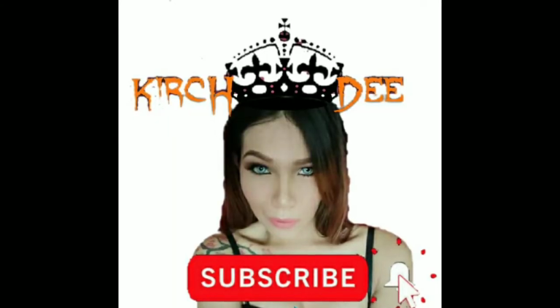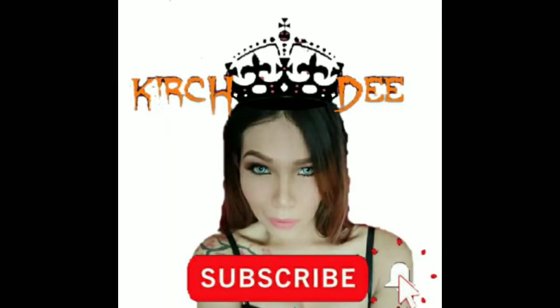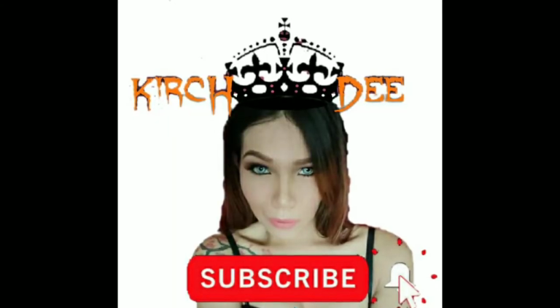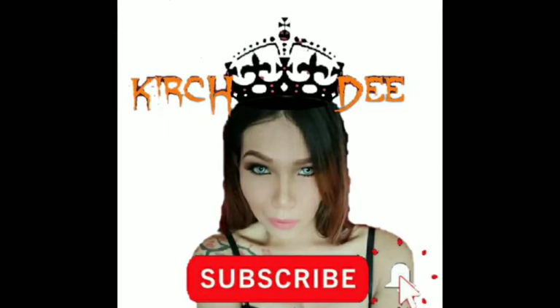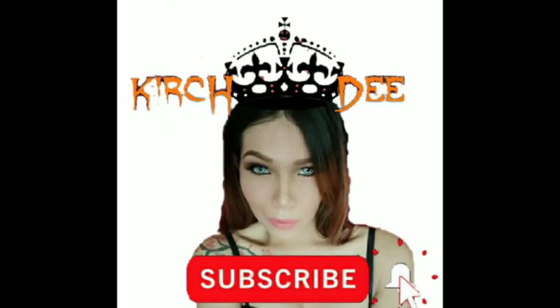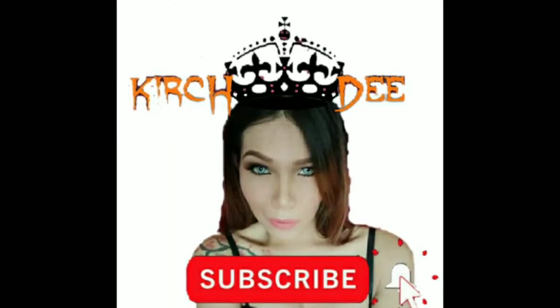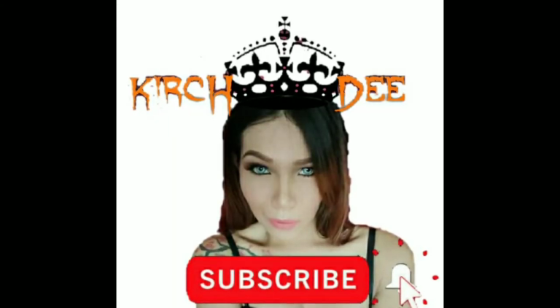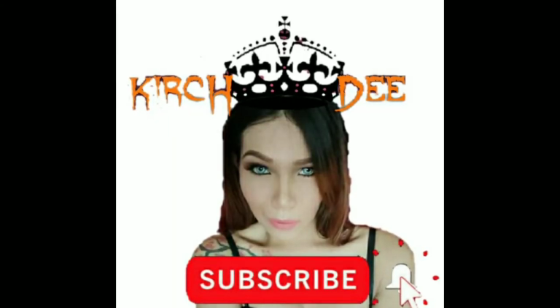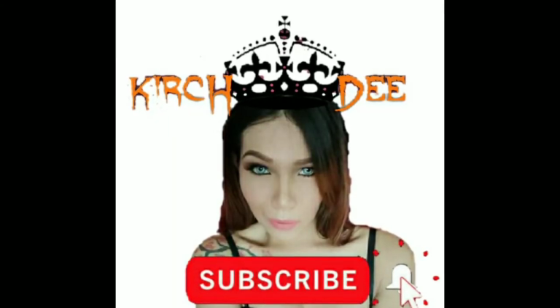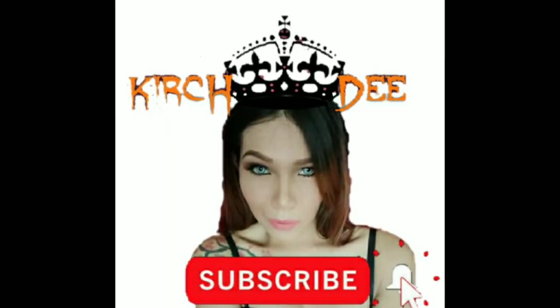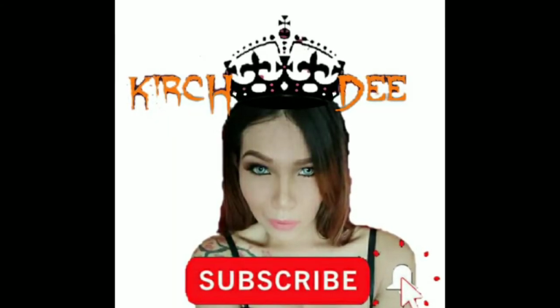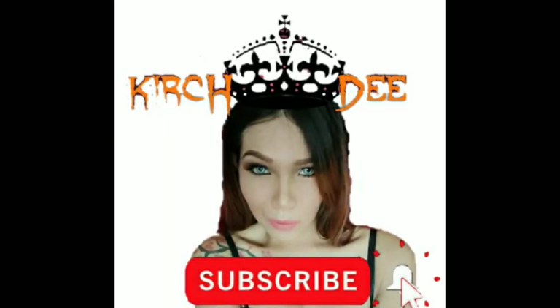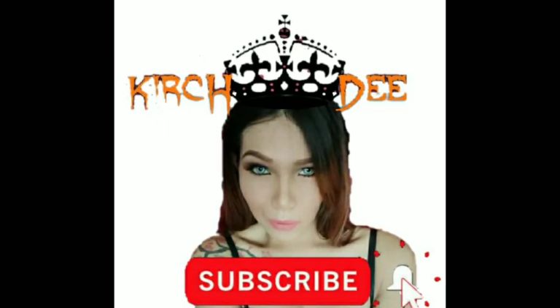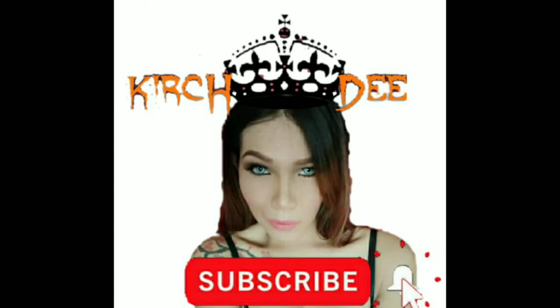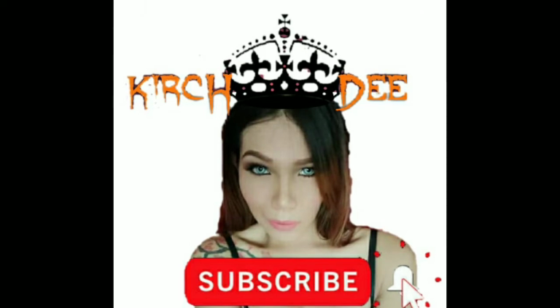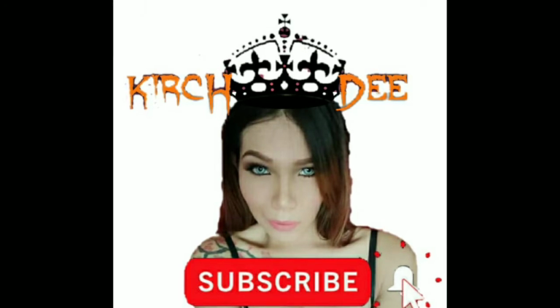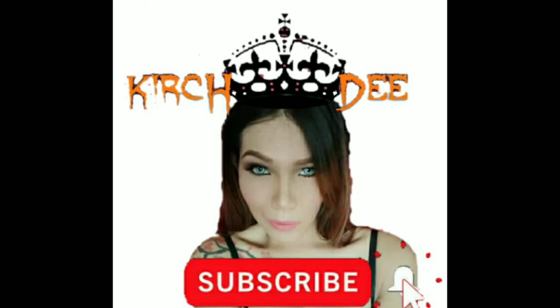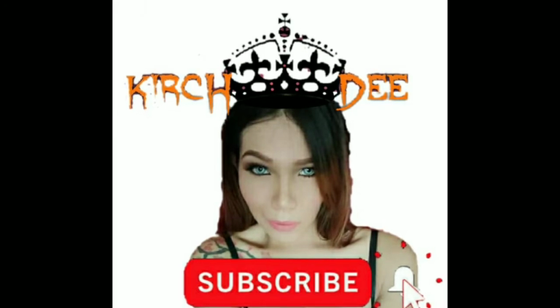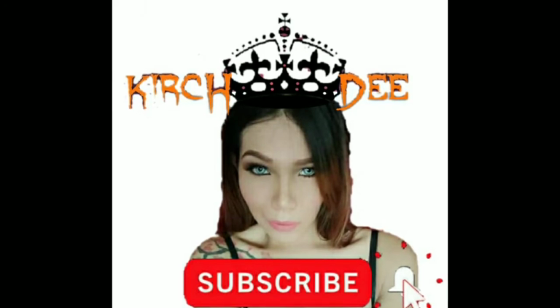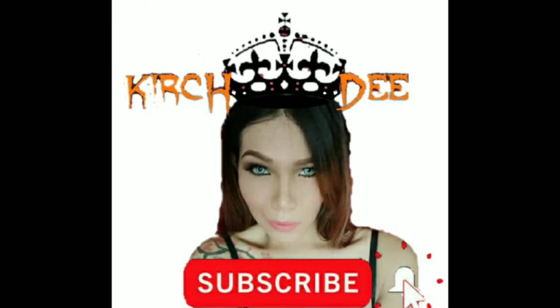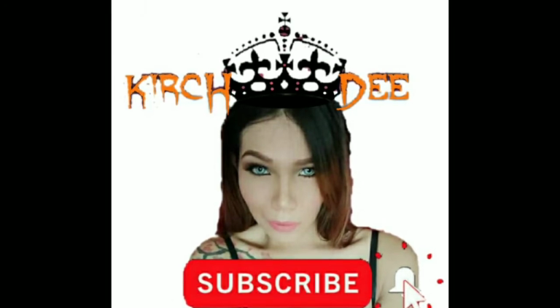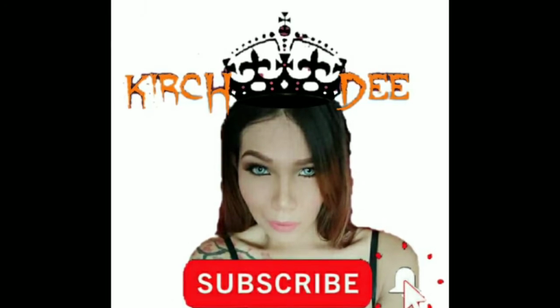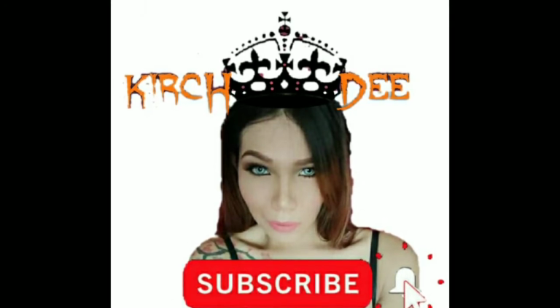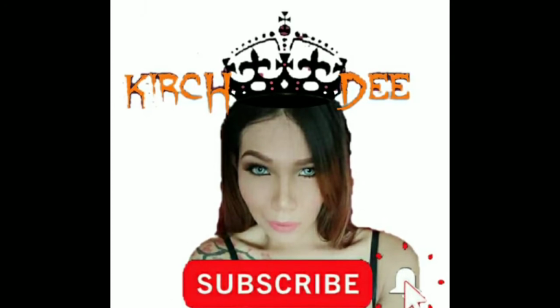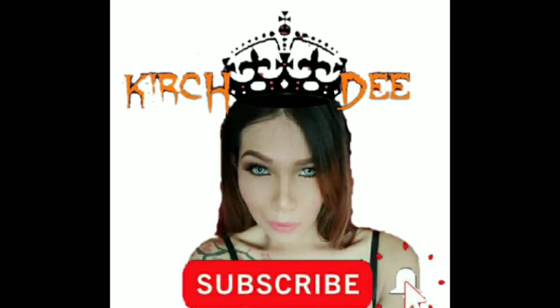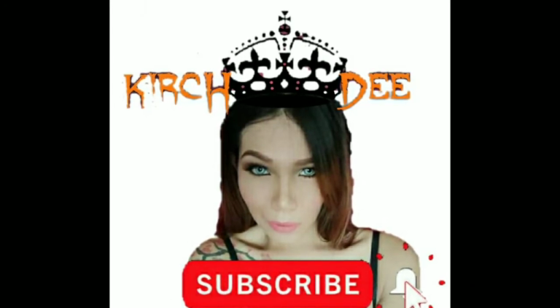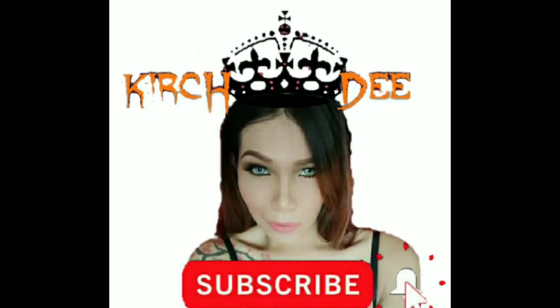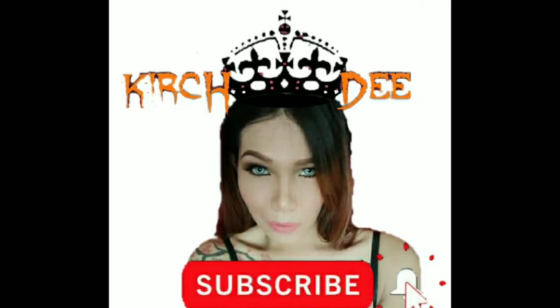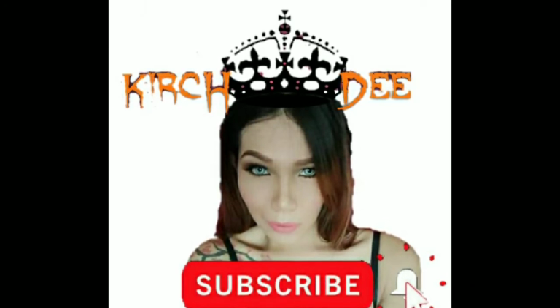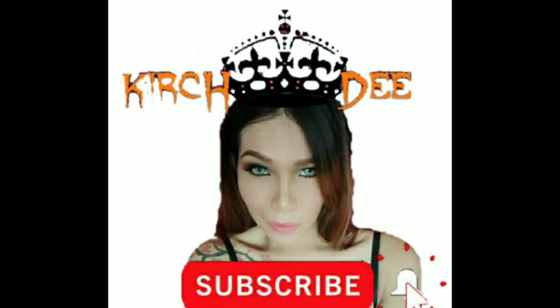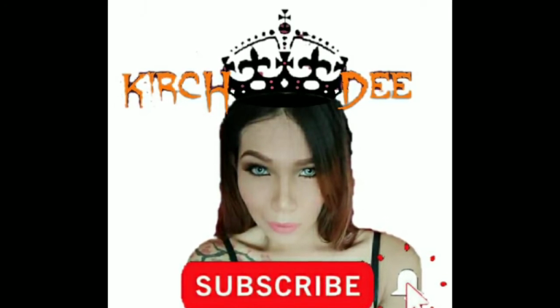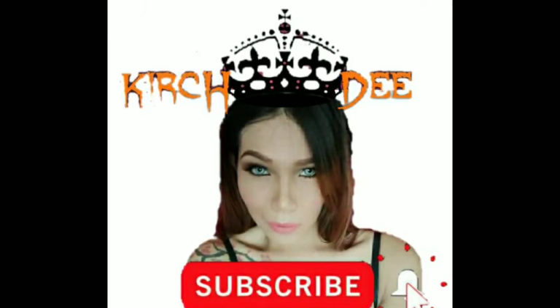Kakikay! If you are new here, please like and subscribe to my YouTube channel. Enjoy watching!